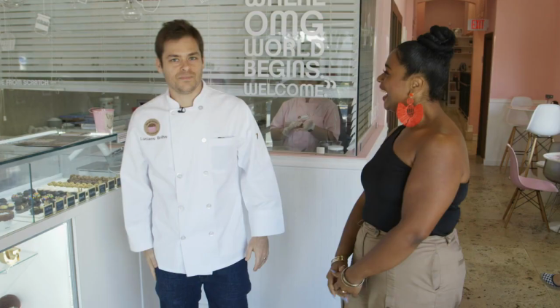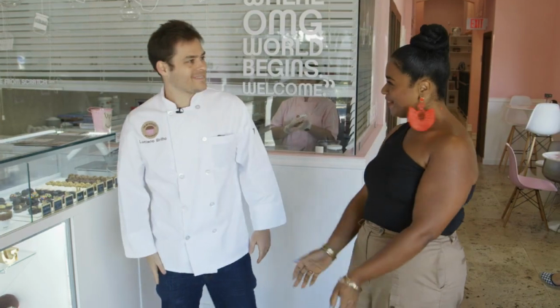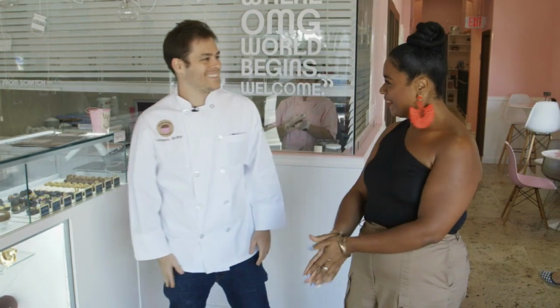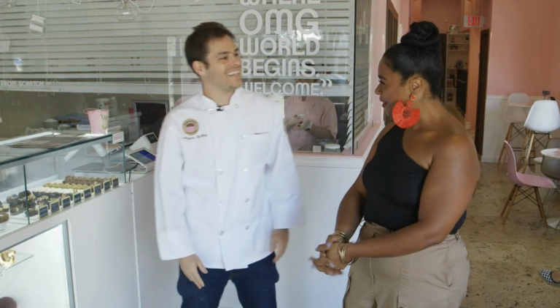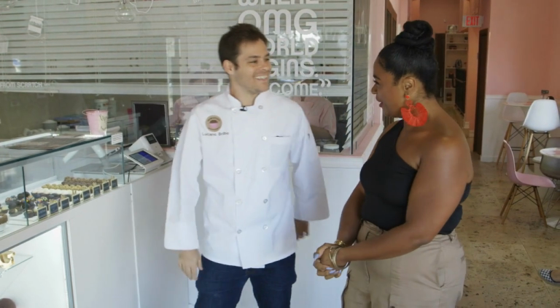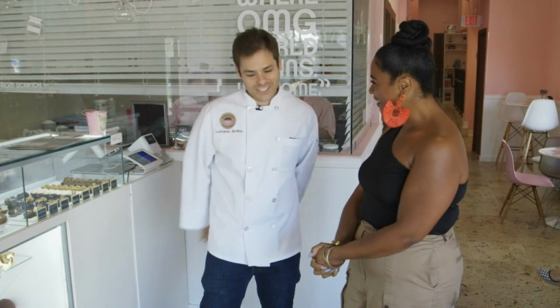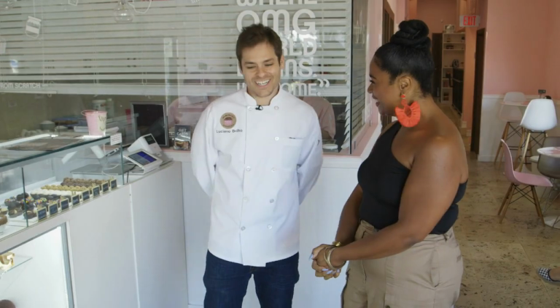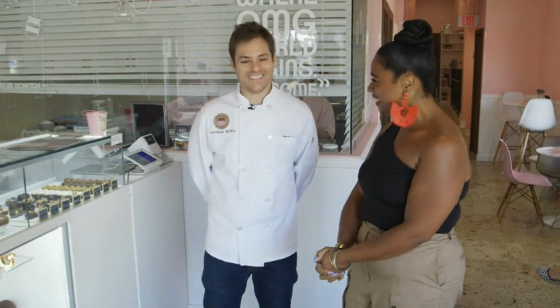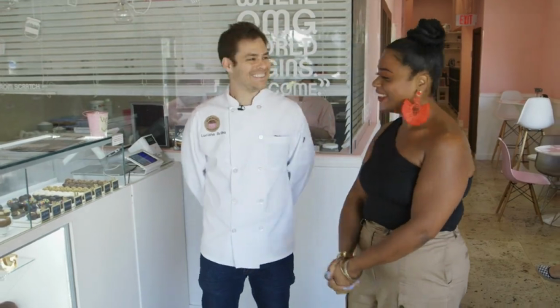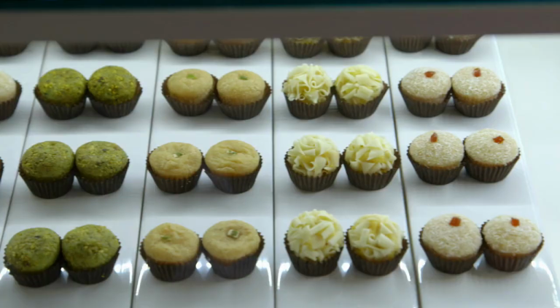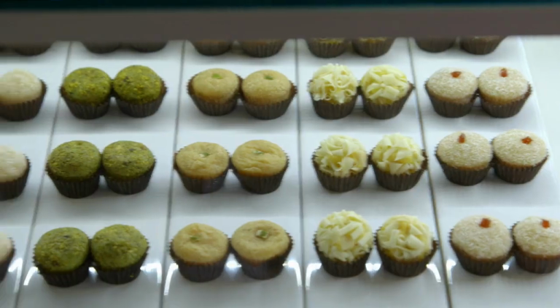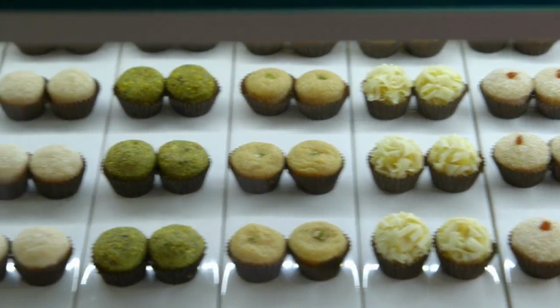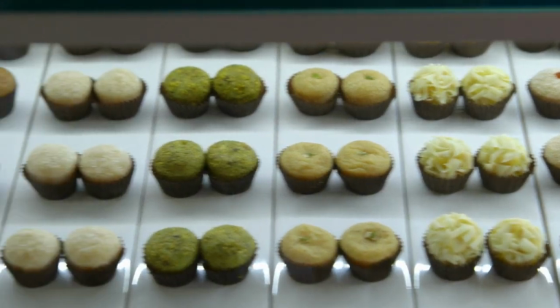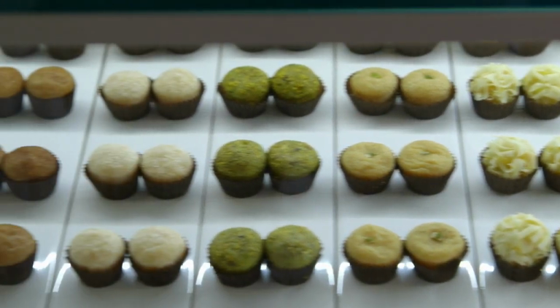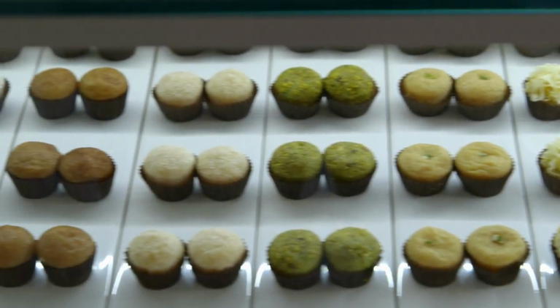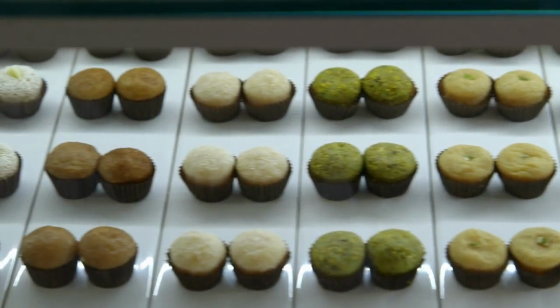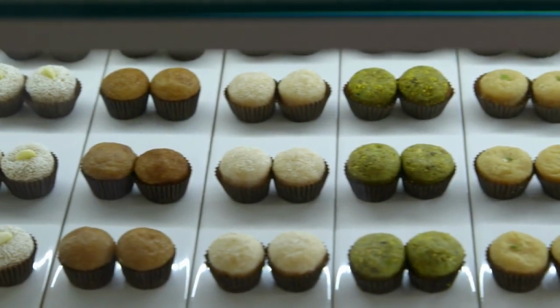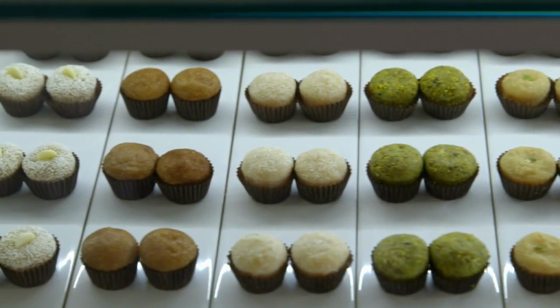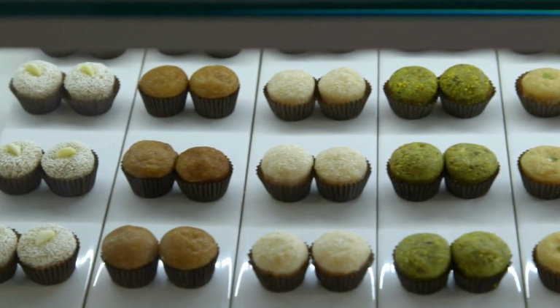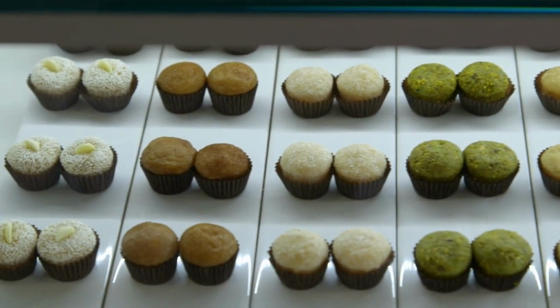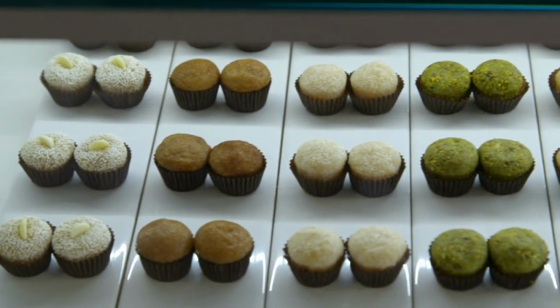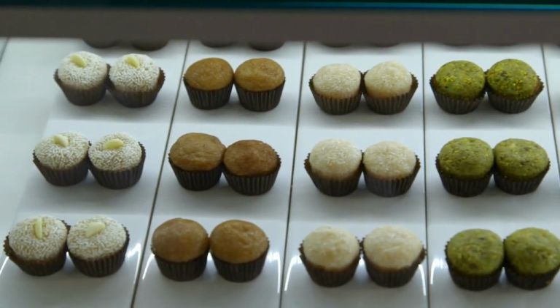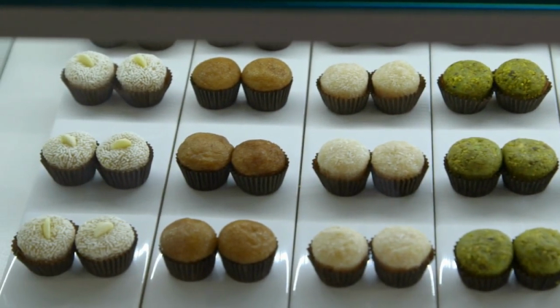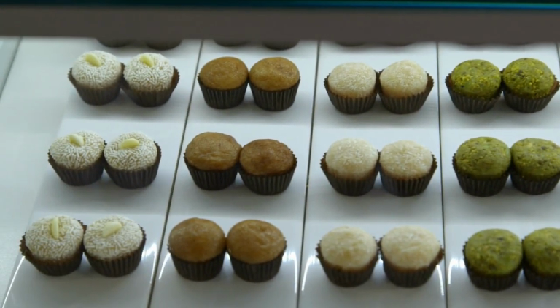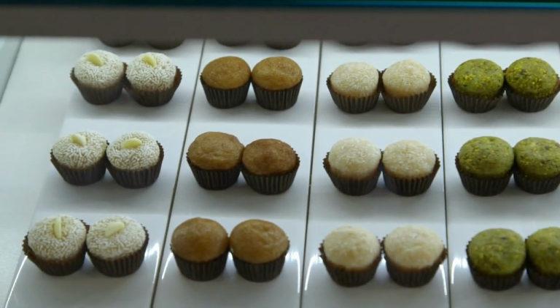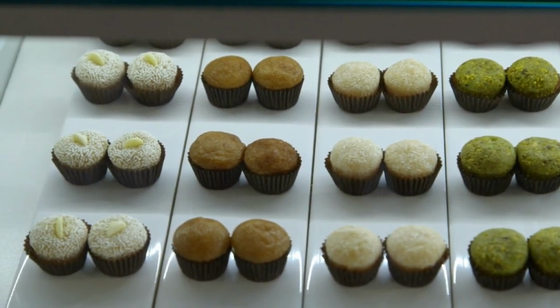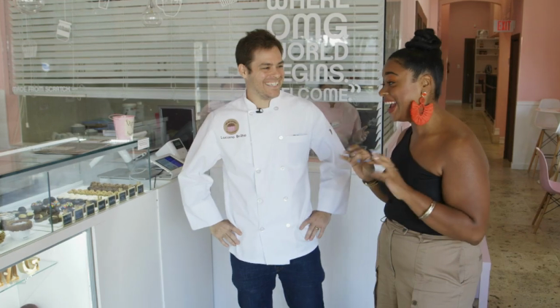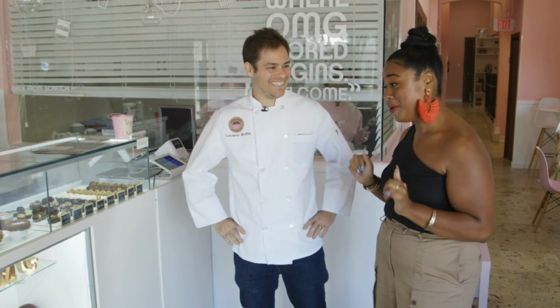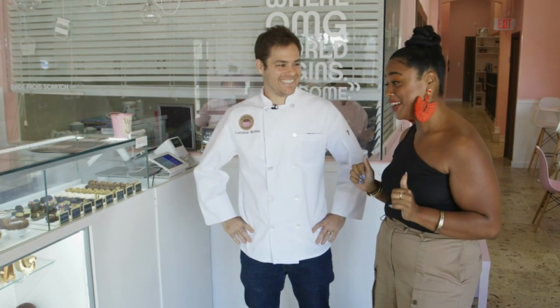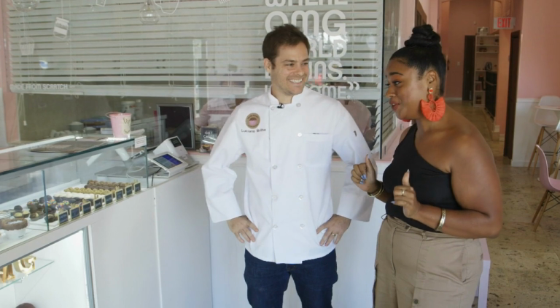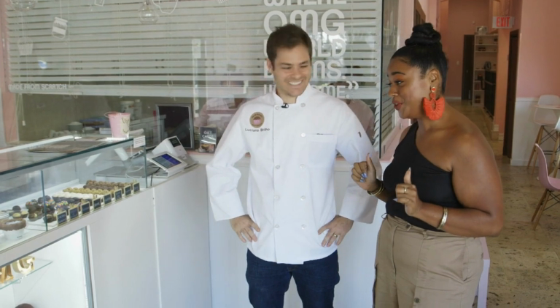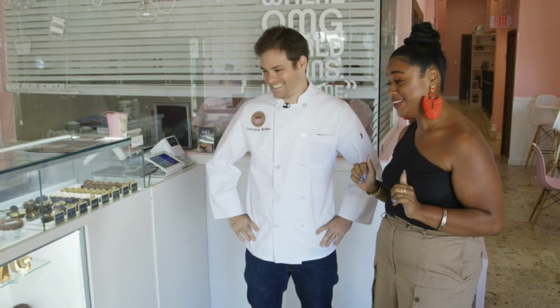Hi Luciano, how are you? Good, and you? Good. There's a lot of sweets in here. Everything looks delicious. My mouth is watering, and I know I'm gonna get a sugar rush.